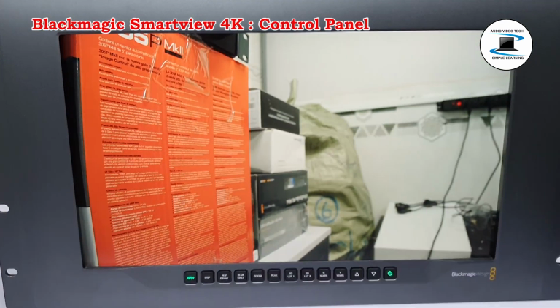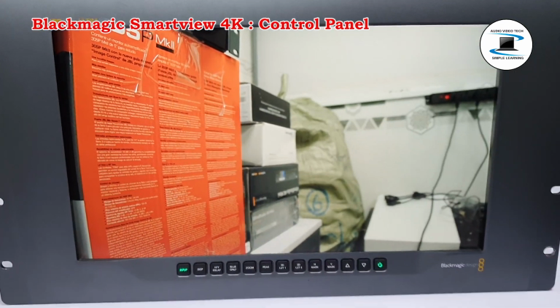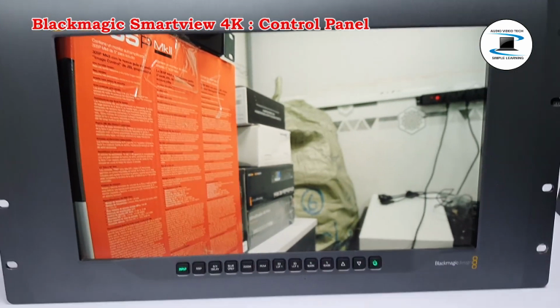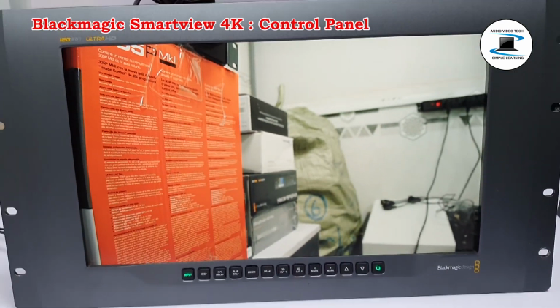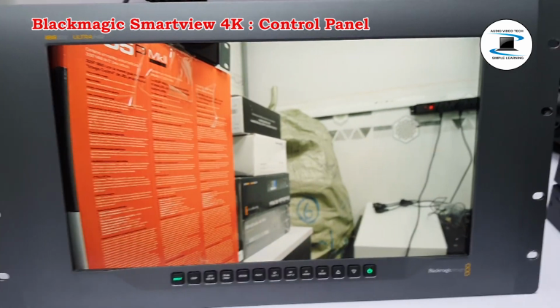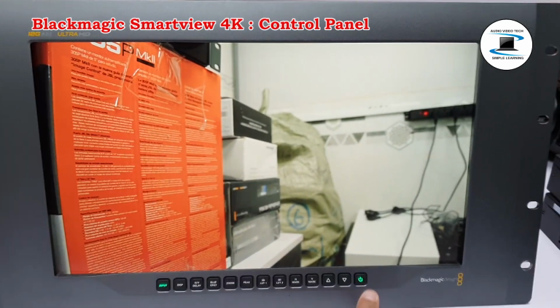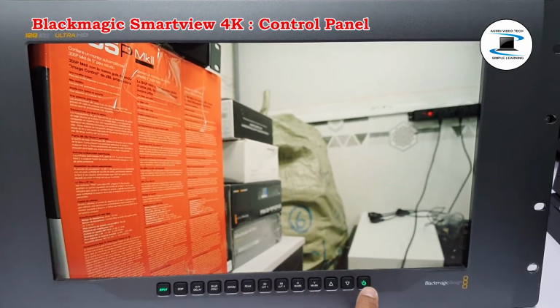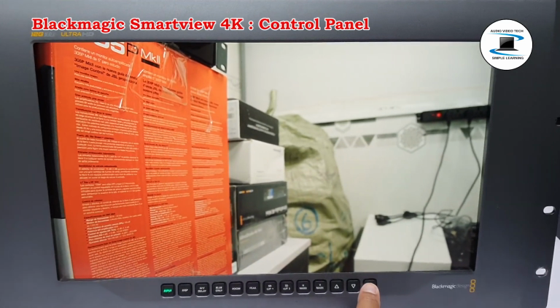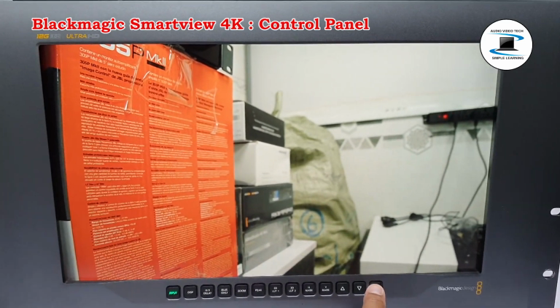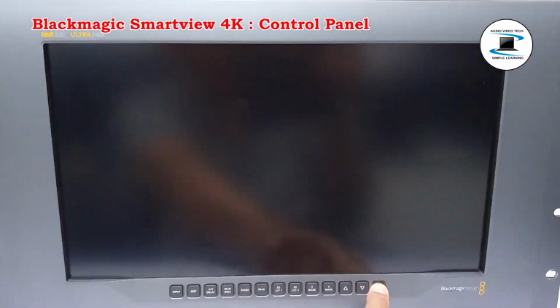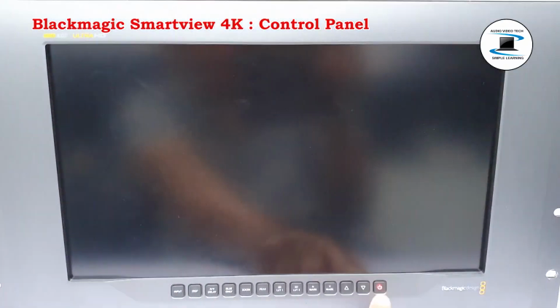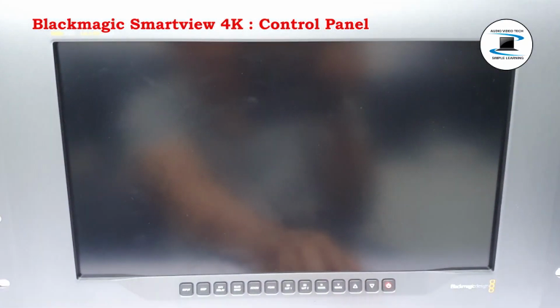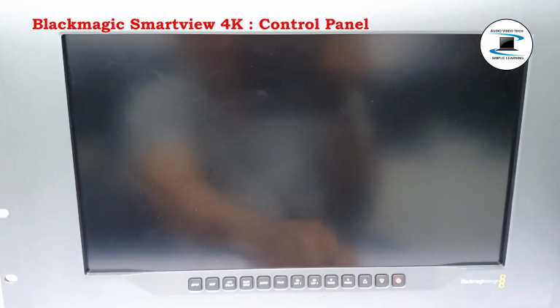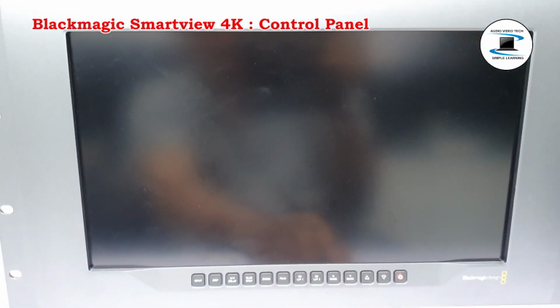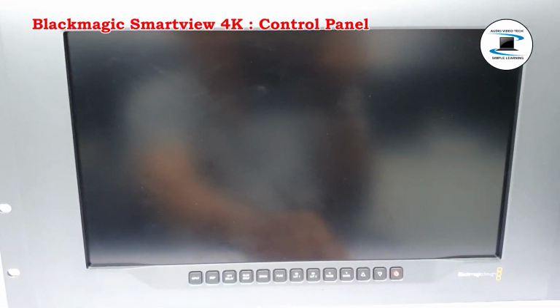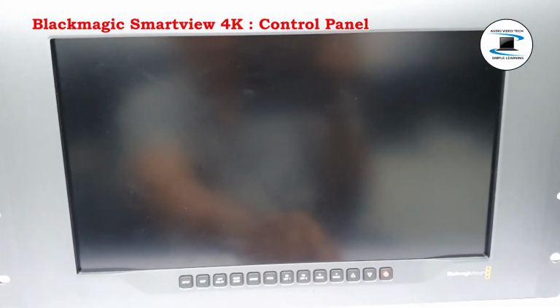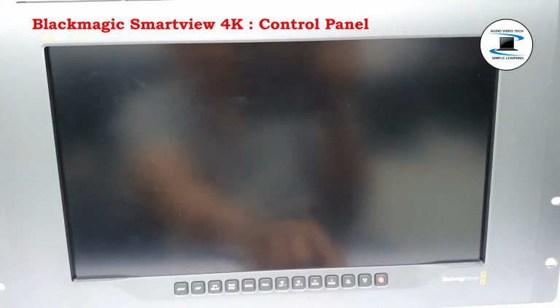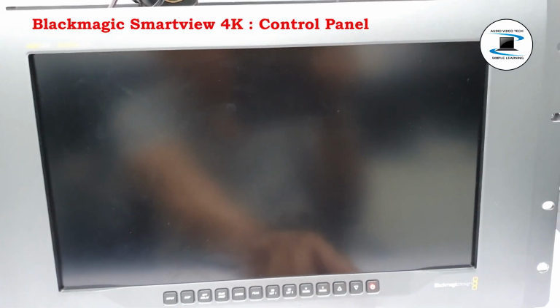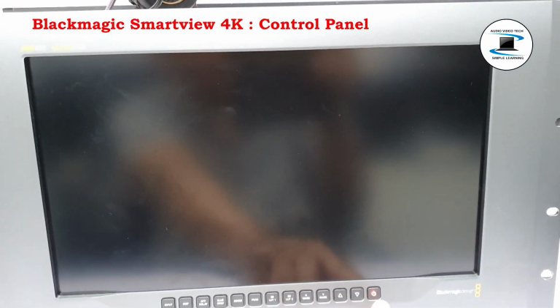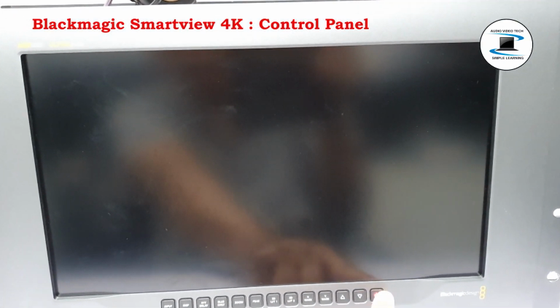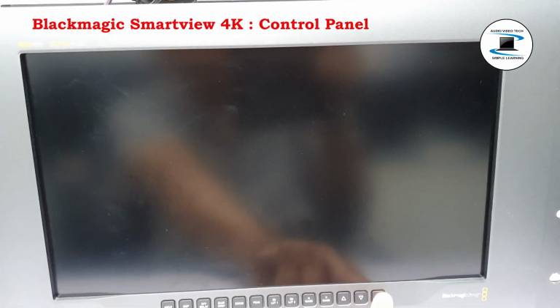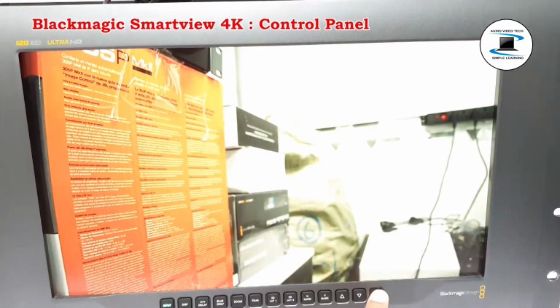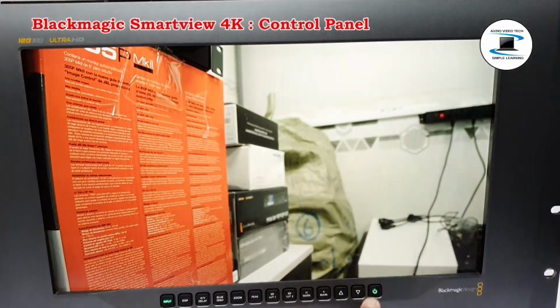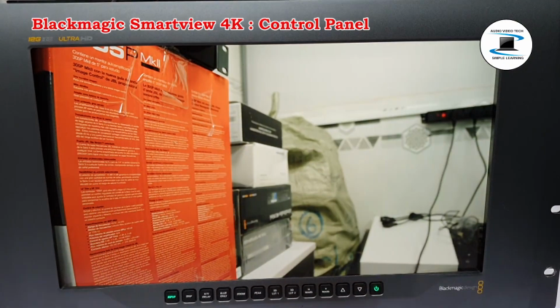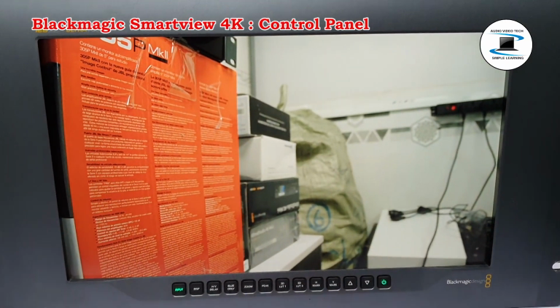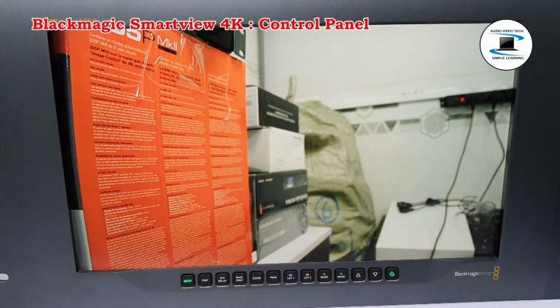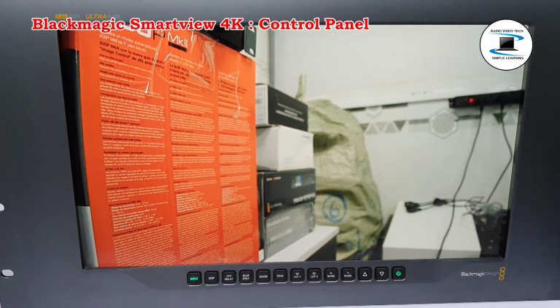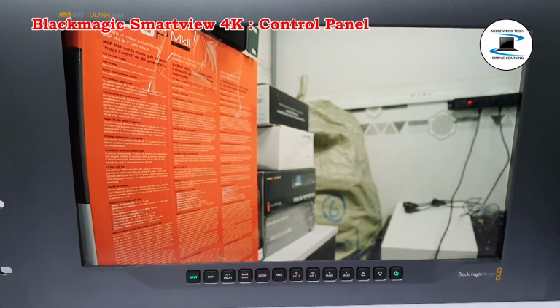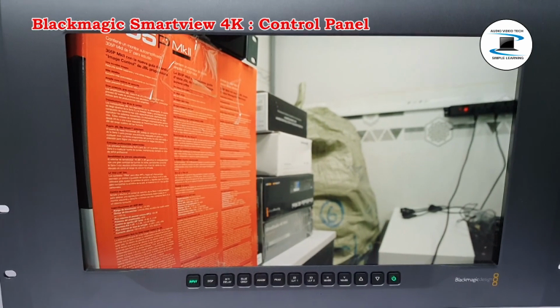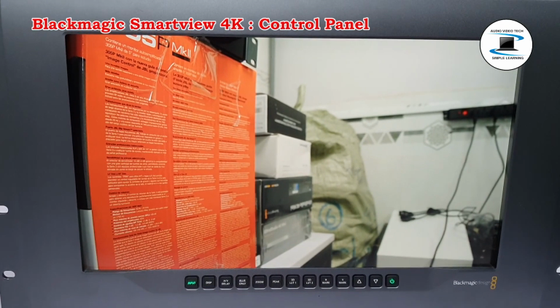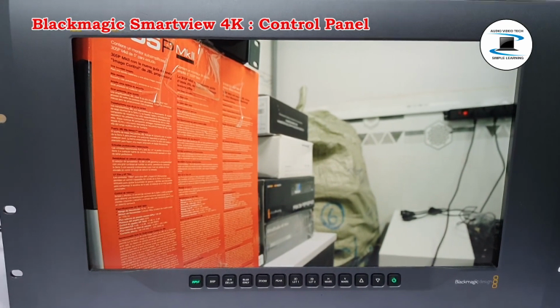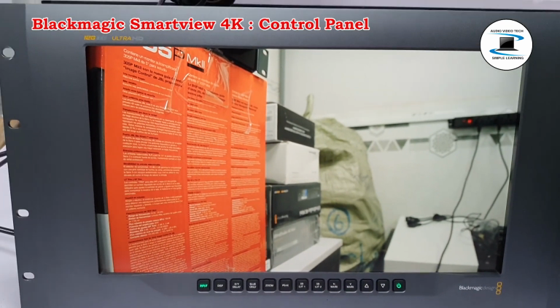Power: Press the power button once to turn your SmartView 4K on. Press again to turn off.